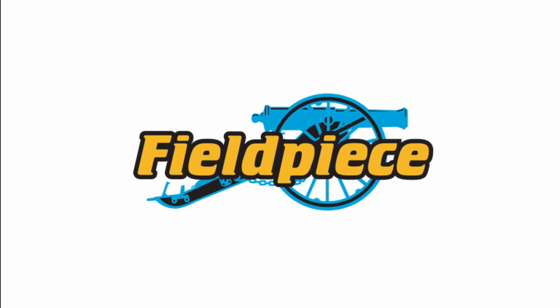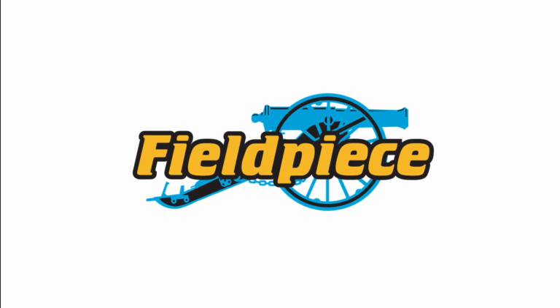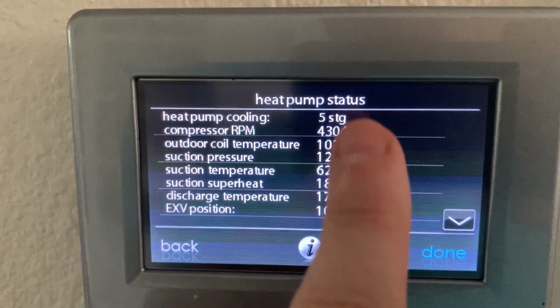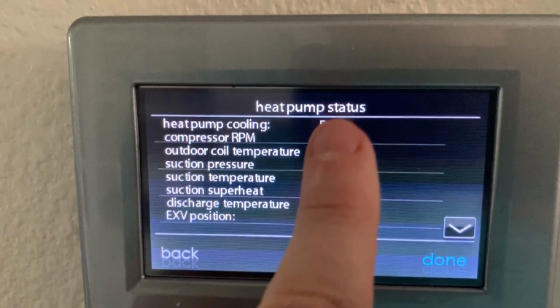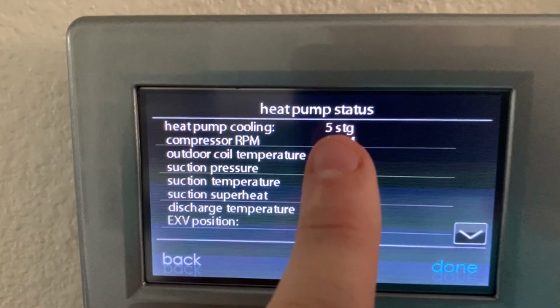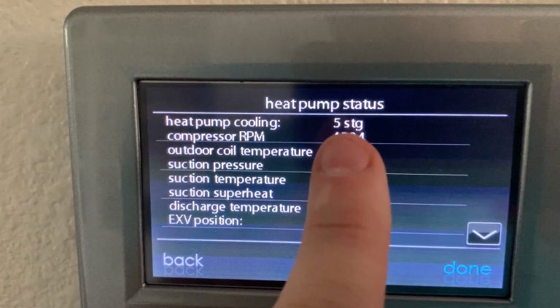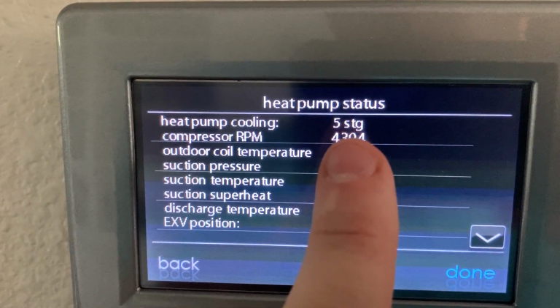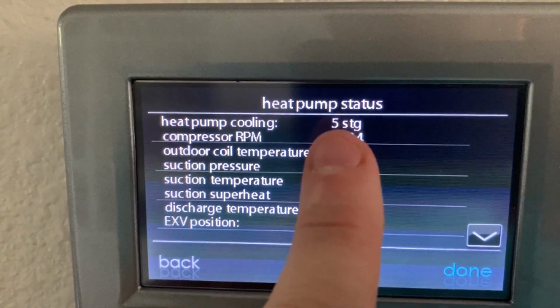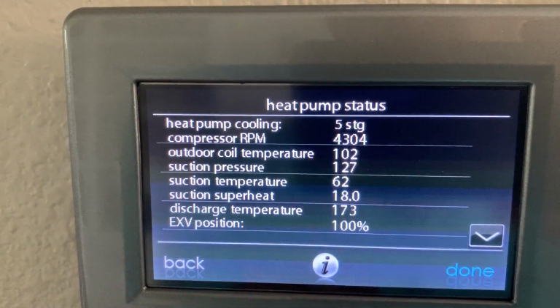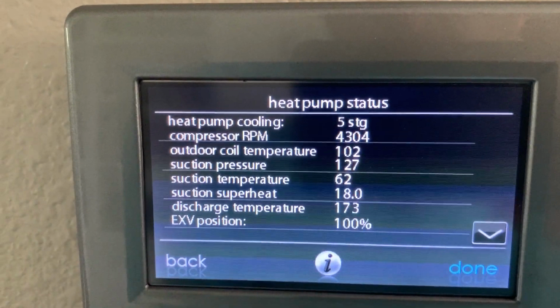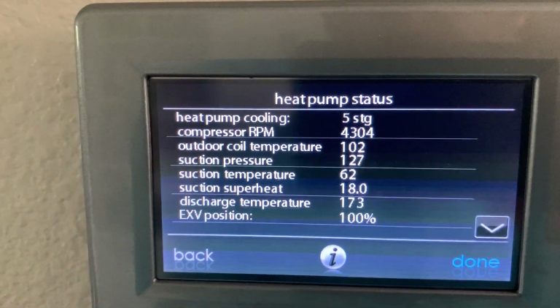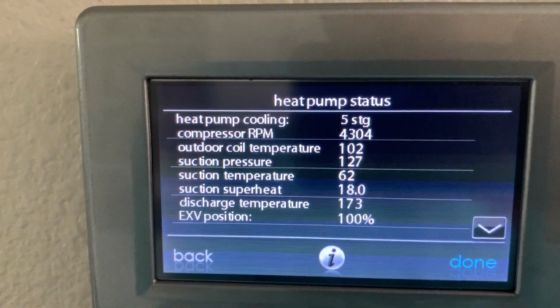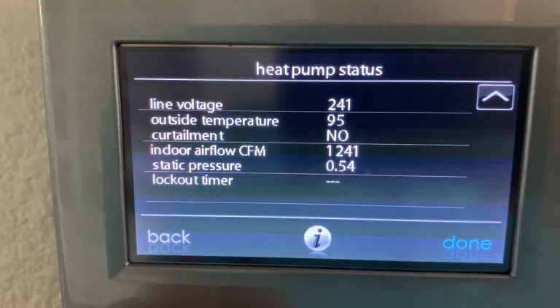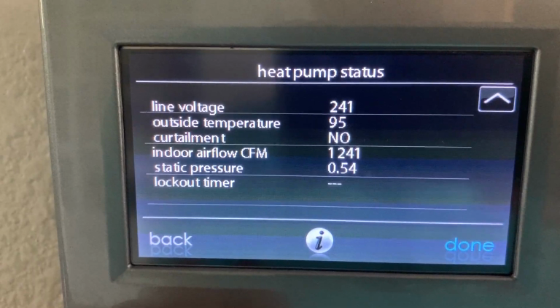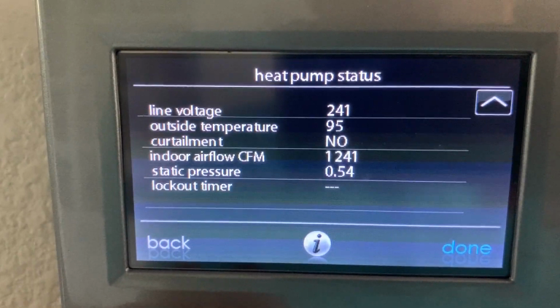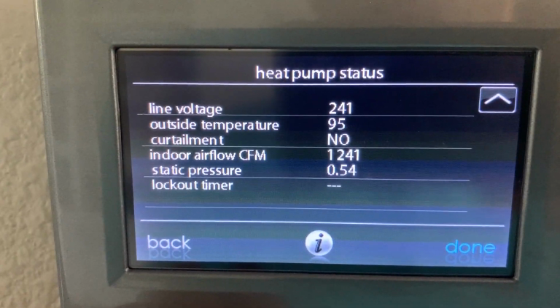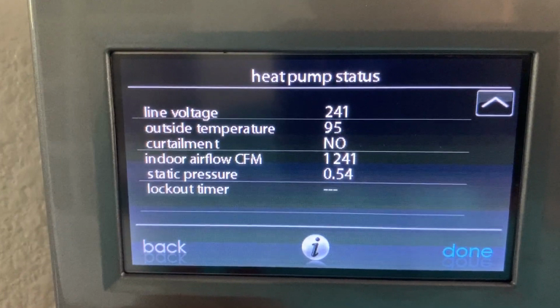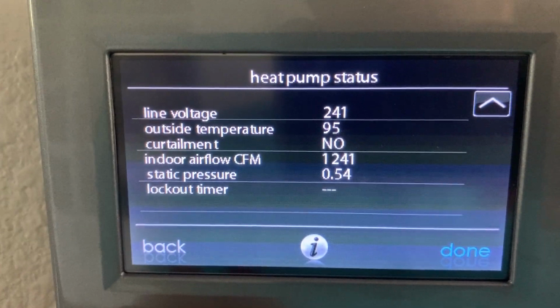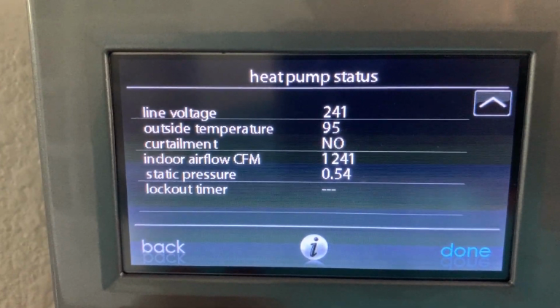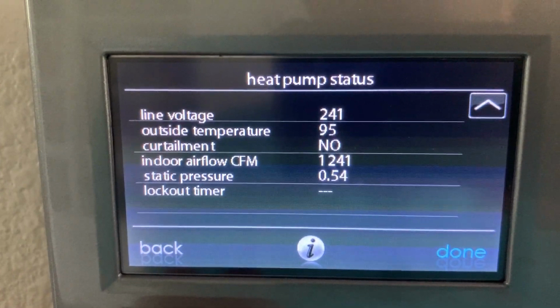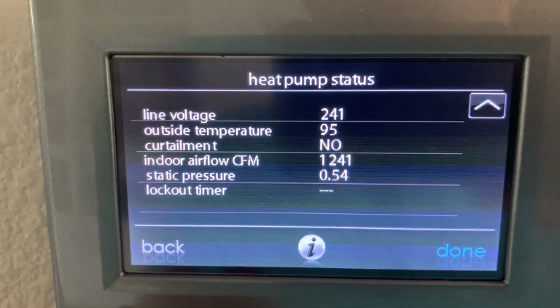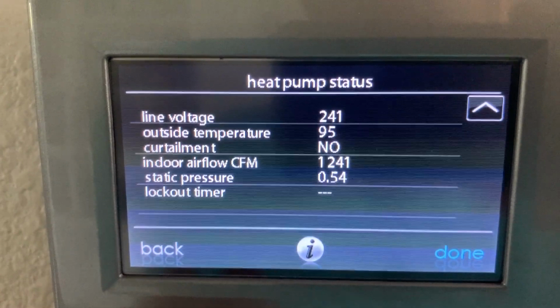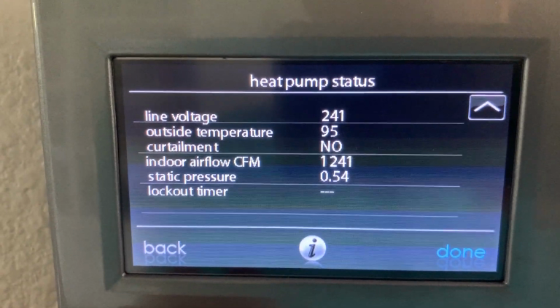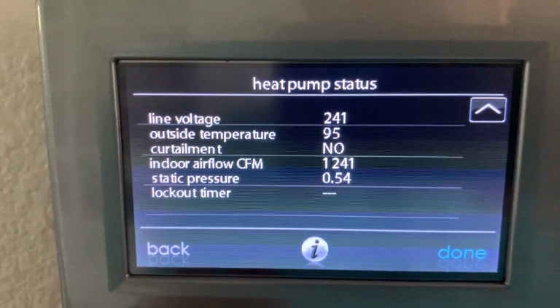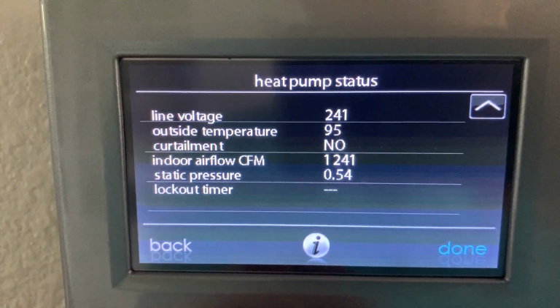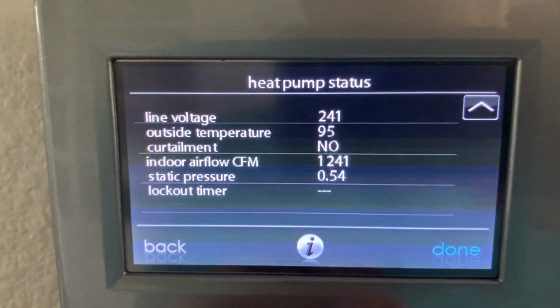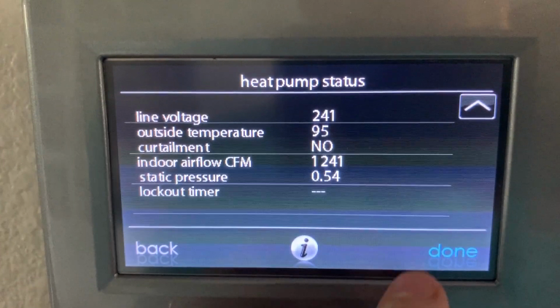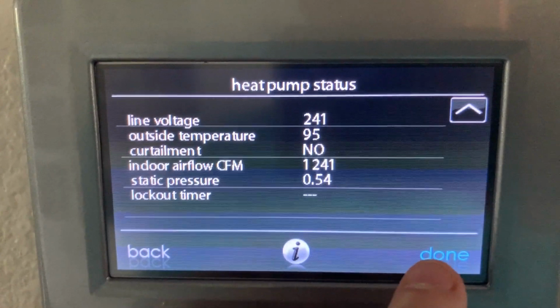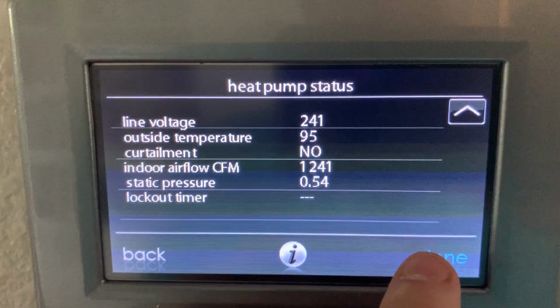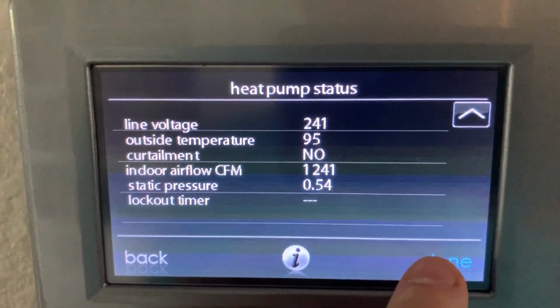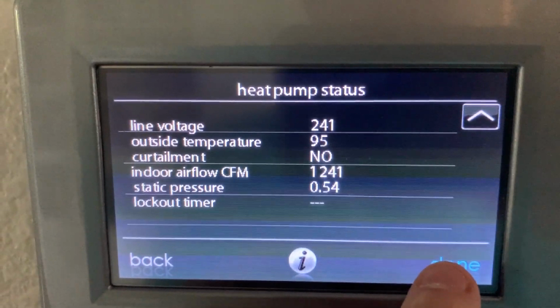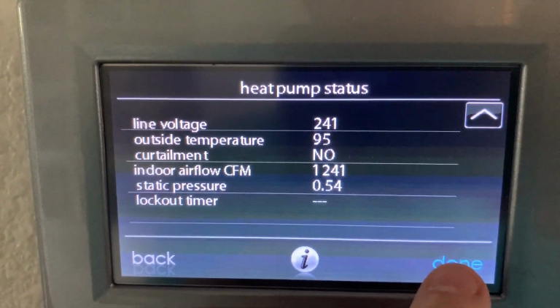So we're running in fifth stage, 1241 CFM, with 0.54 total static pressure.